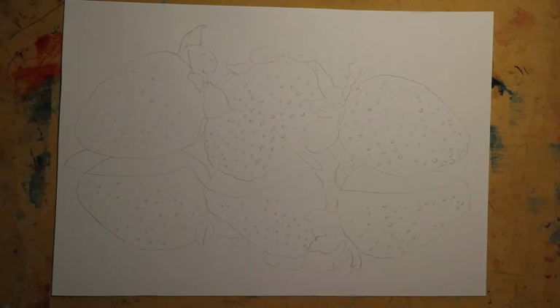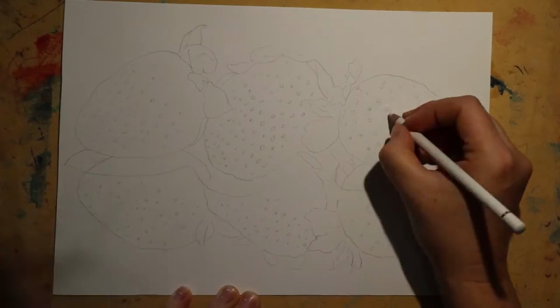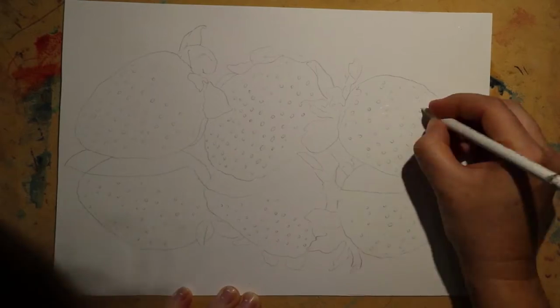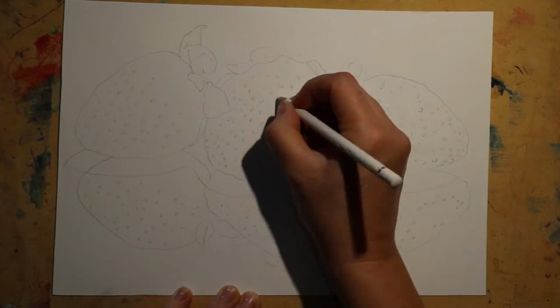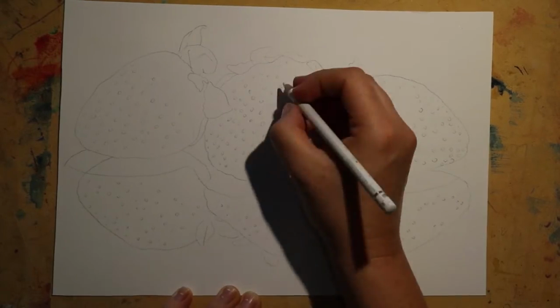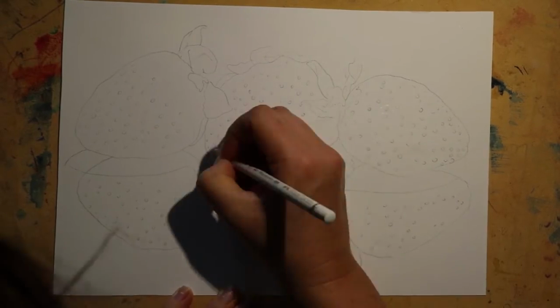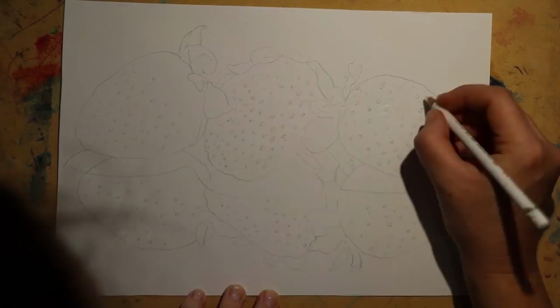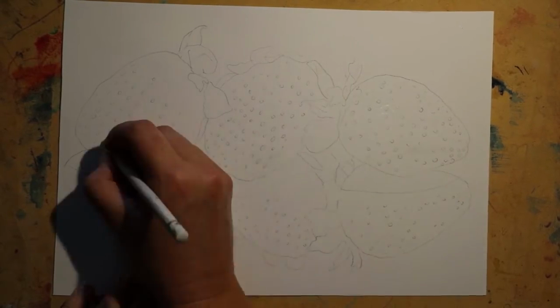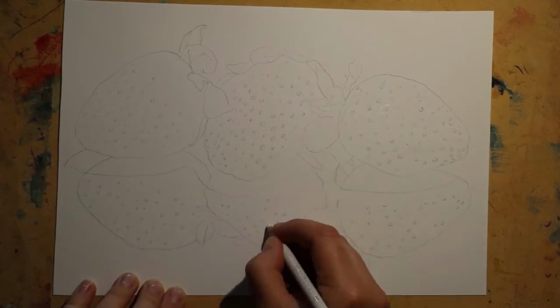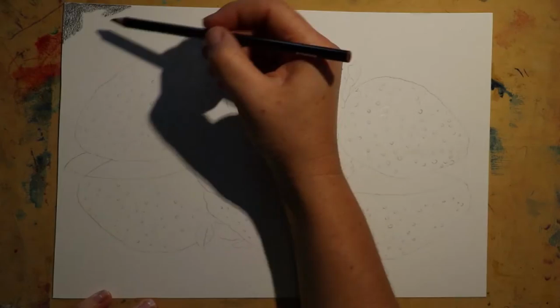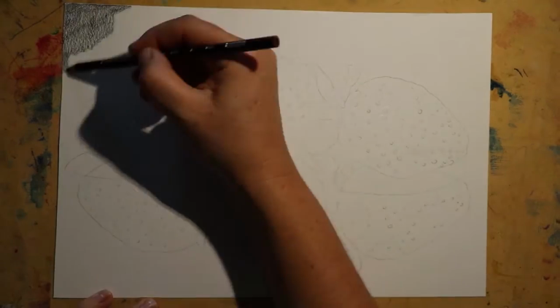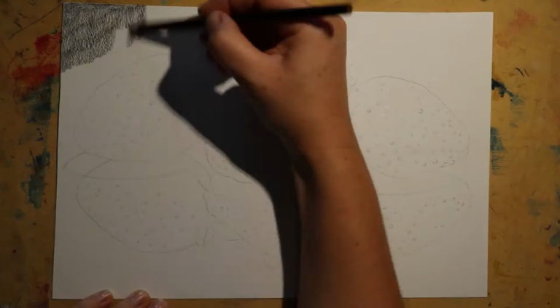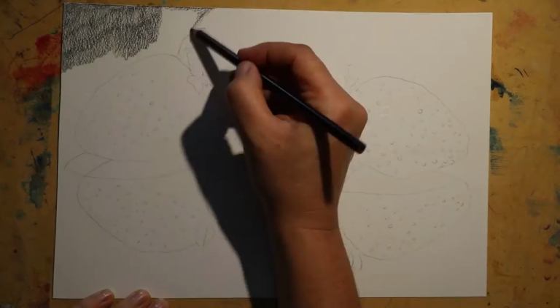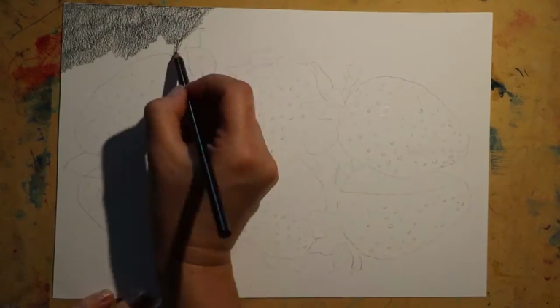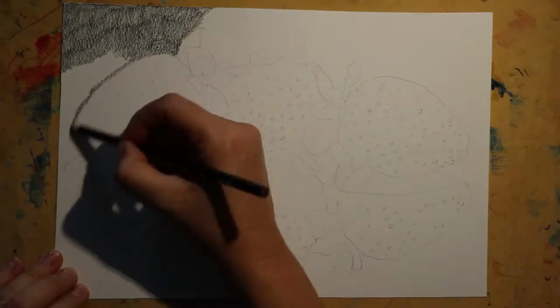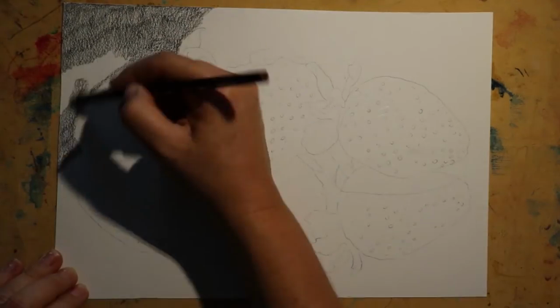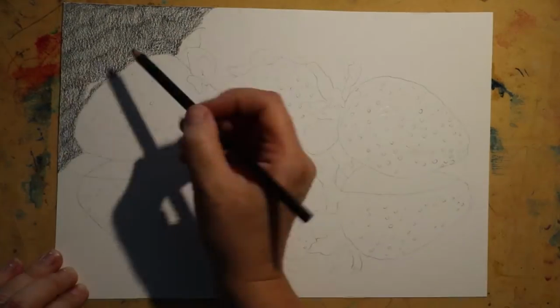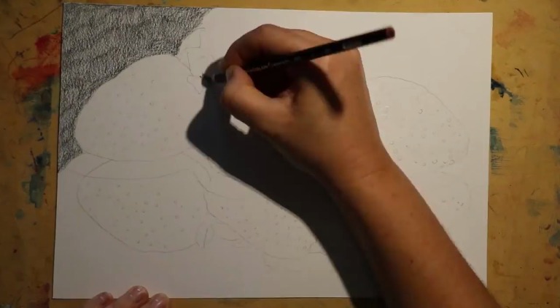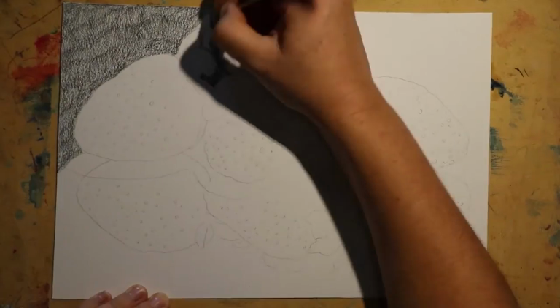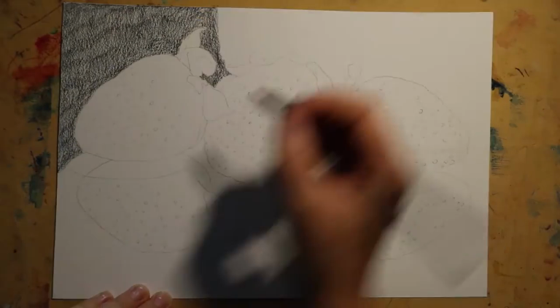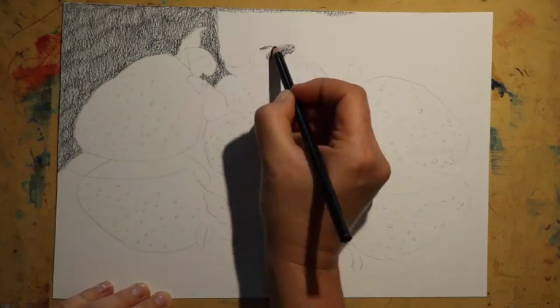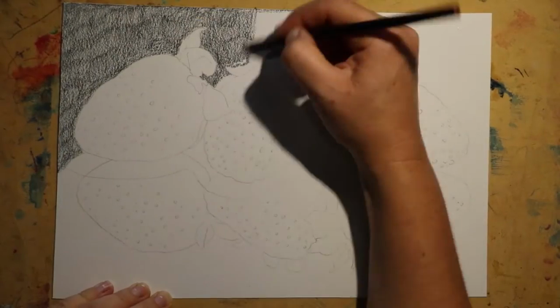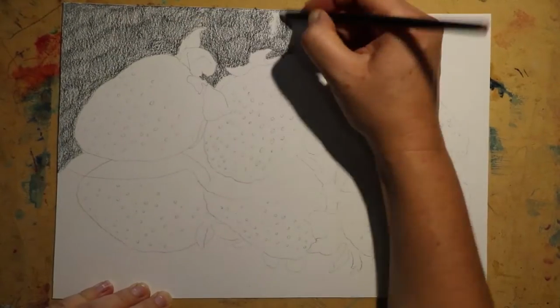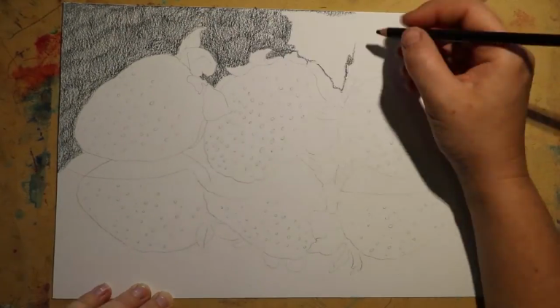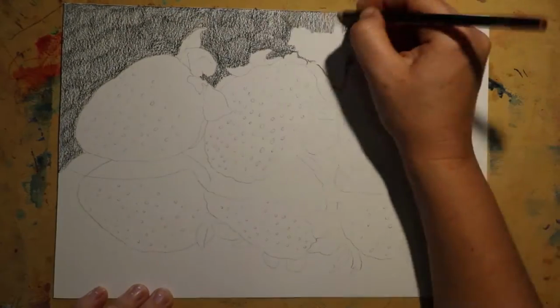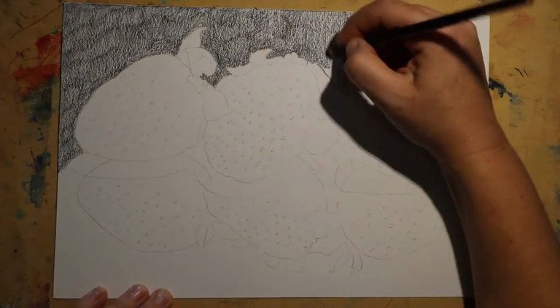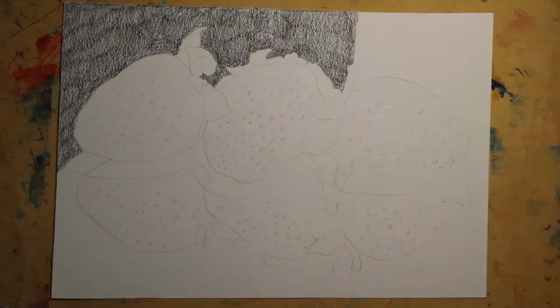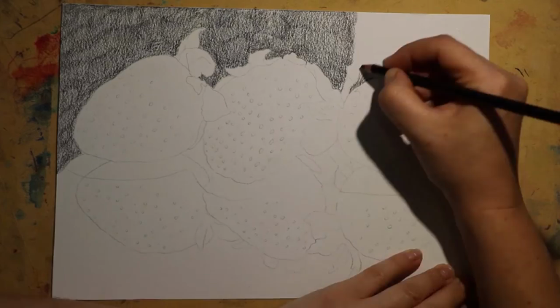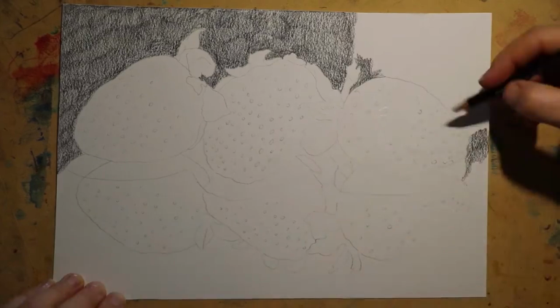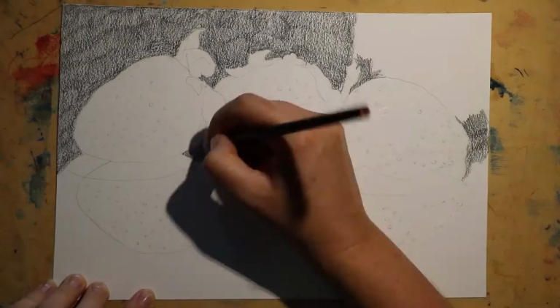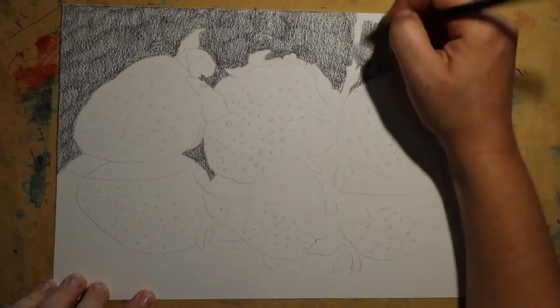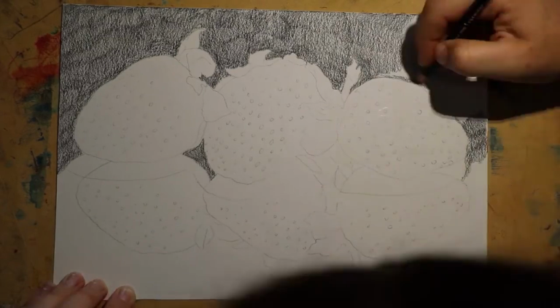Welcome to my new speed drawing. This piece is of some strawberries that I did a little still life of.